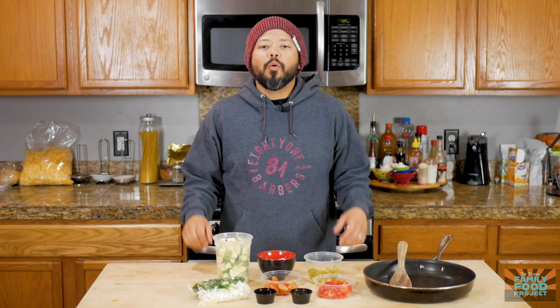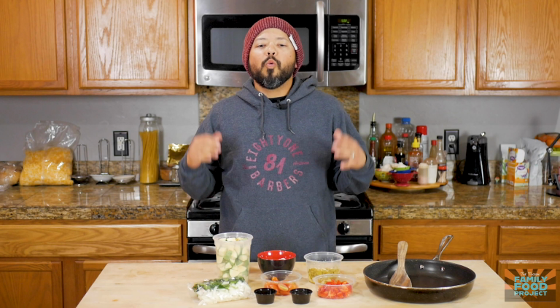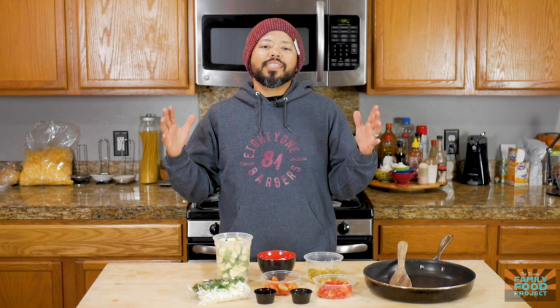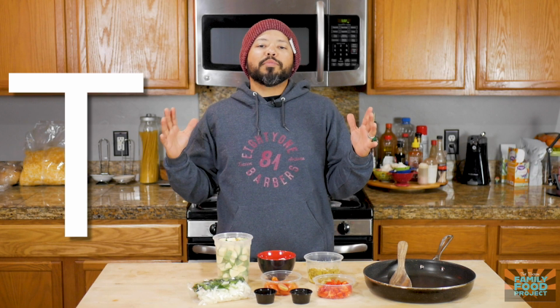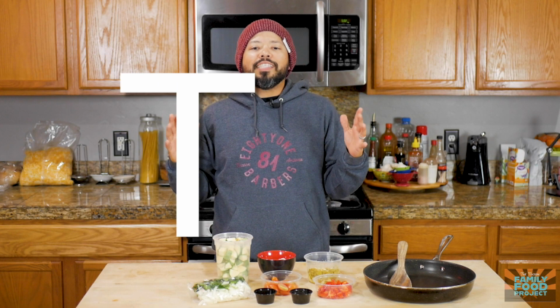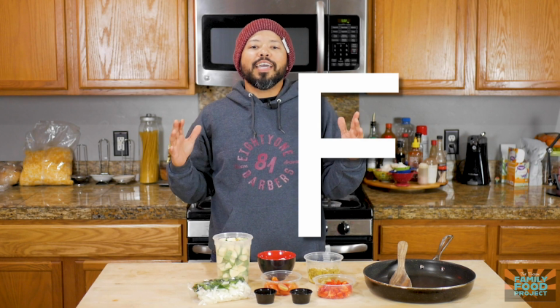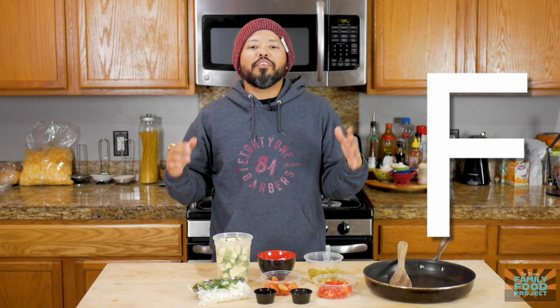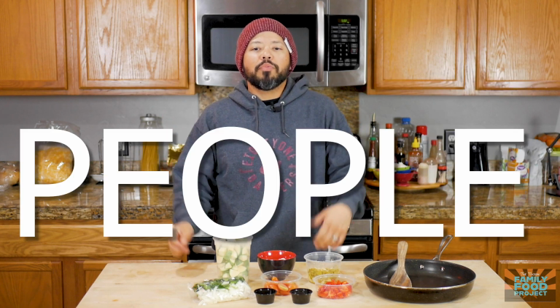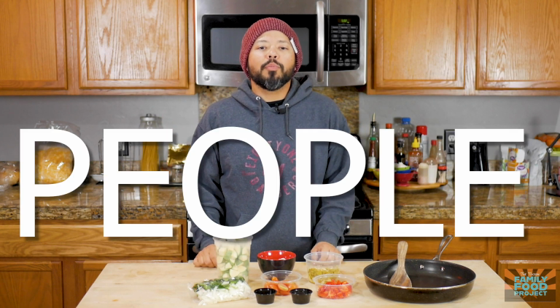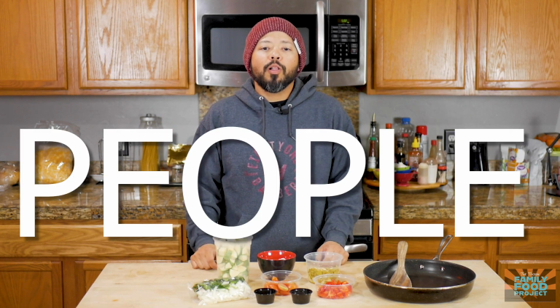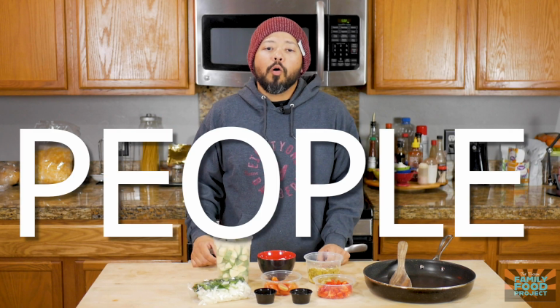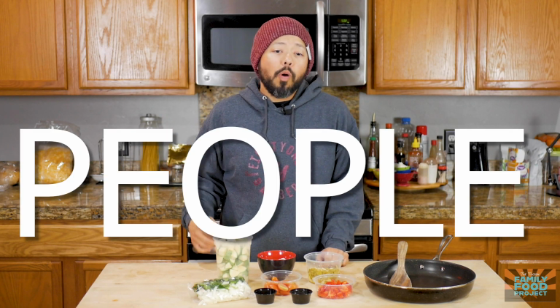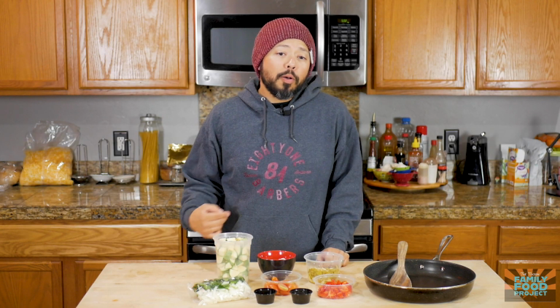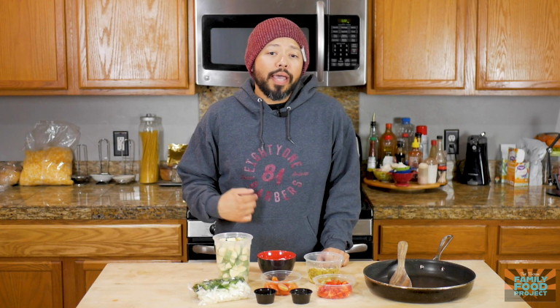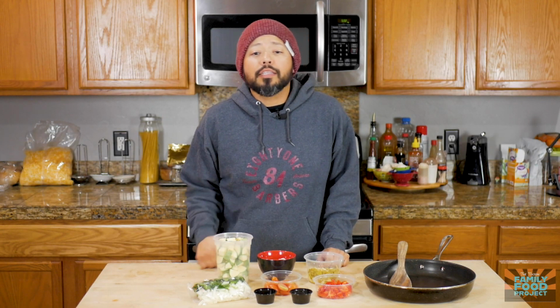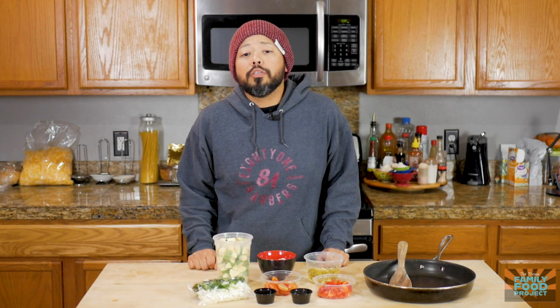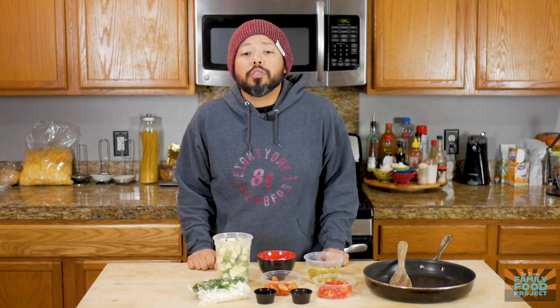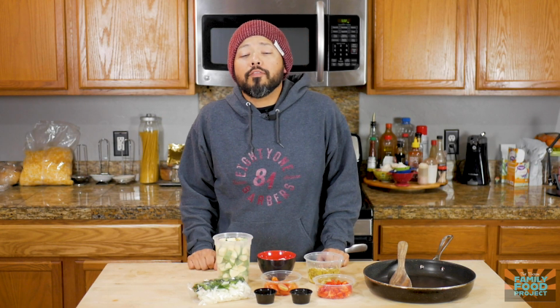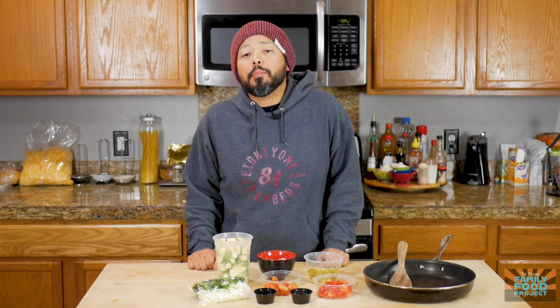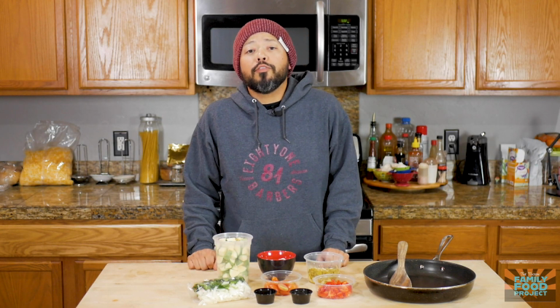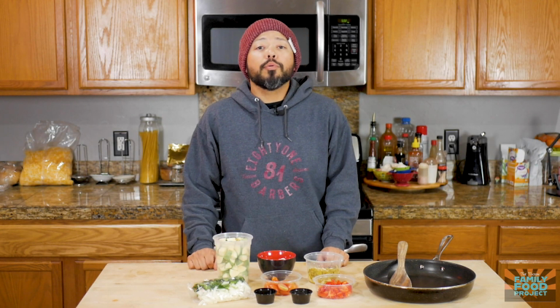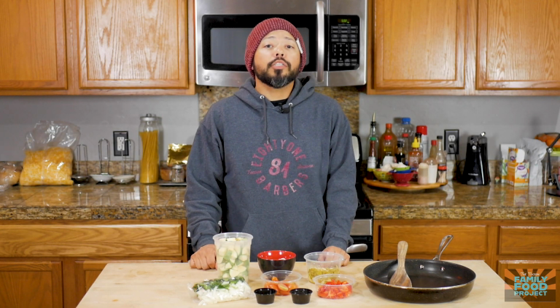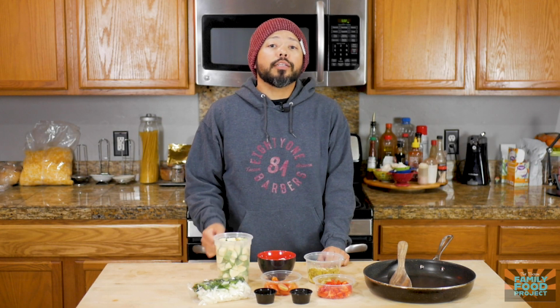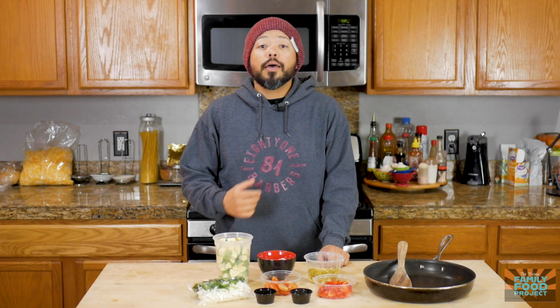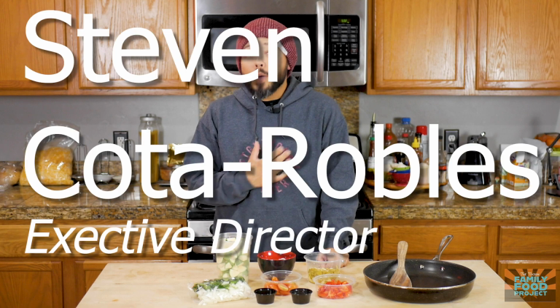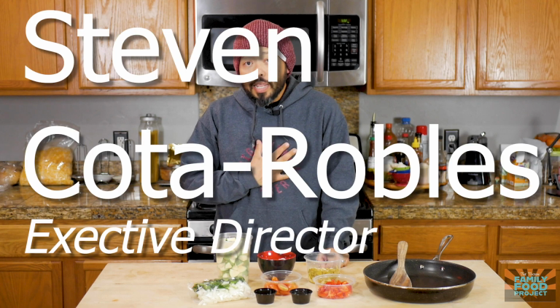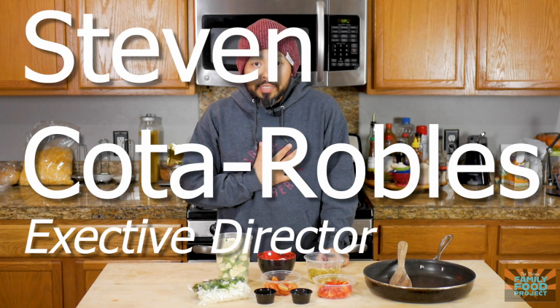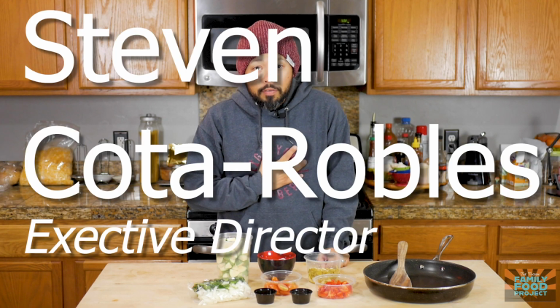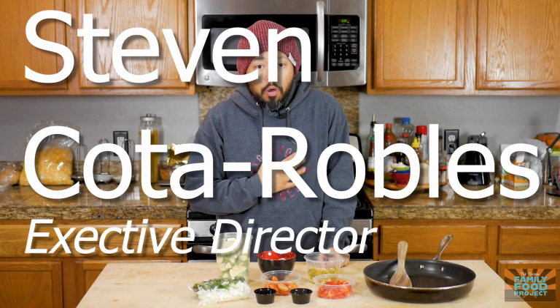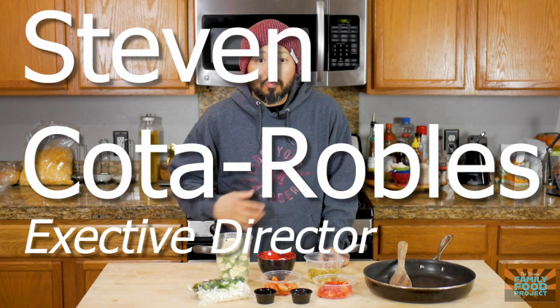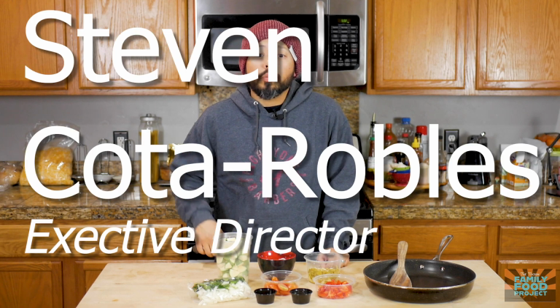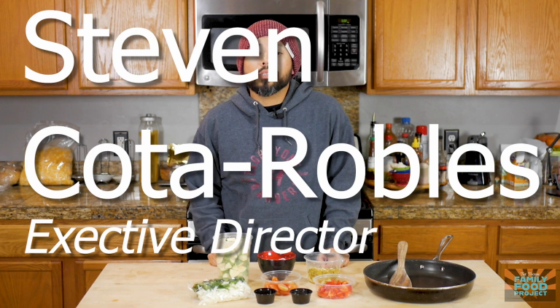What's up TTFF people? Welcome back to the Tucson Family Food Project. My name is Steven Cotarobles.